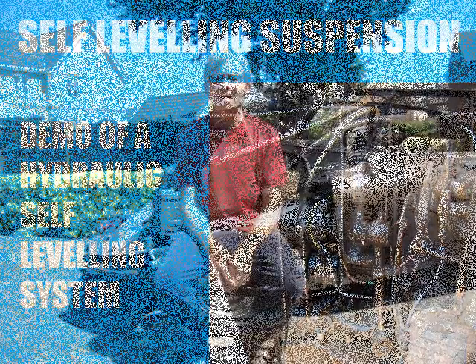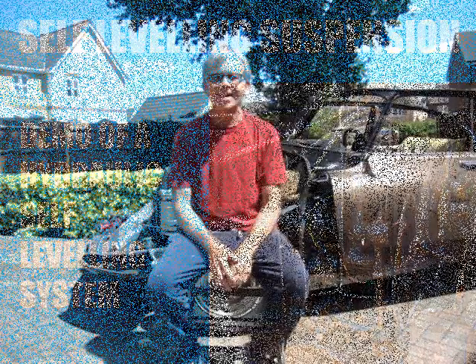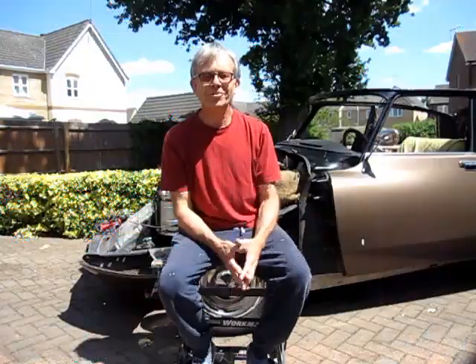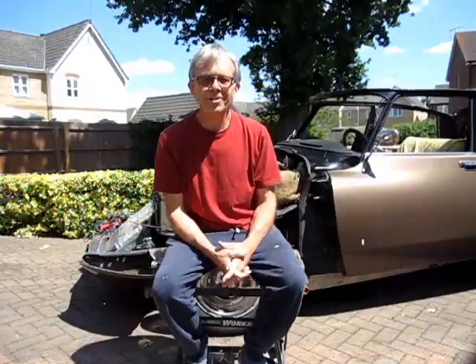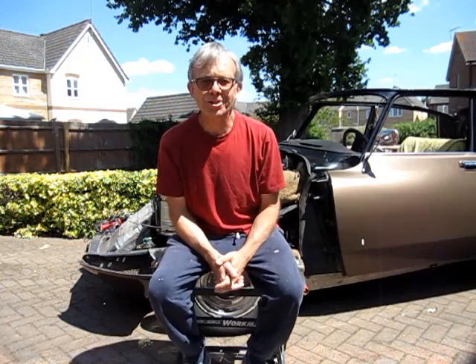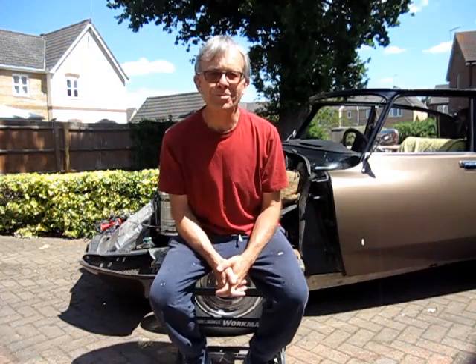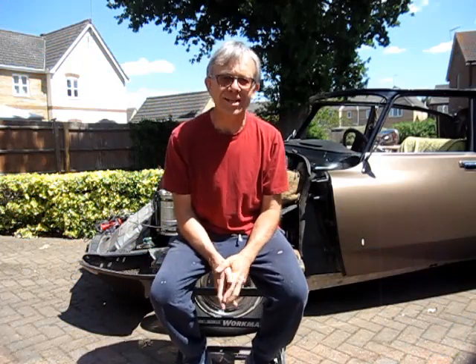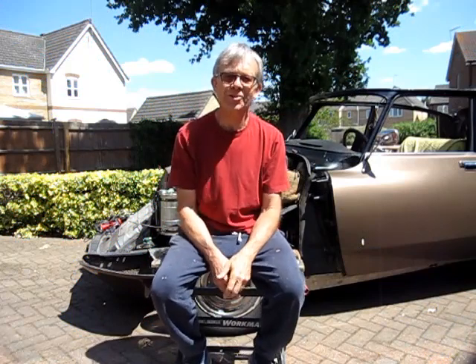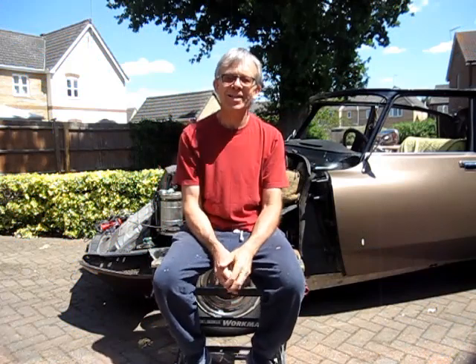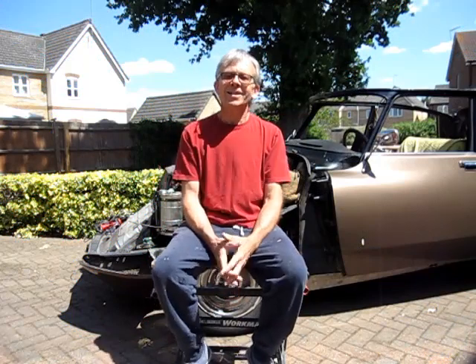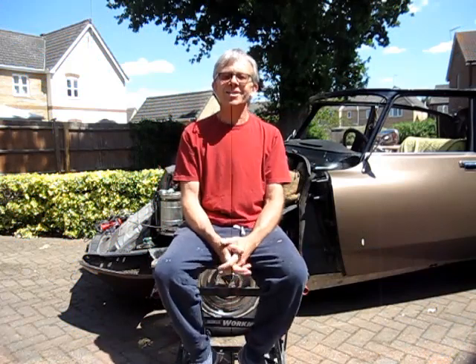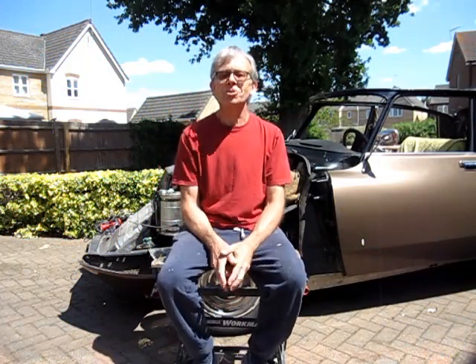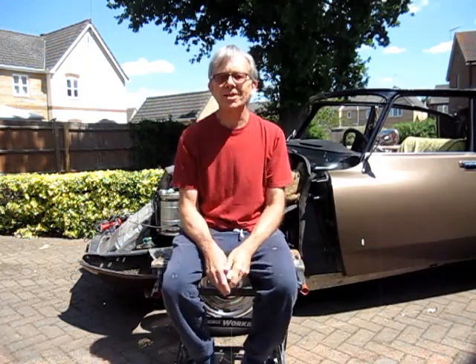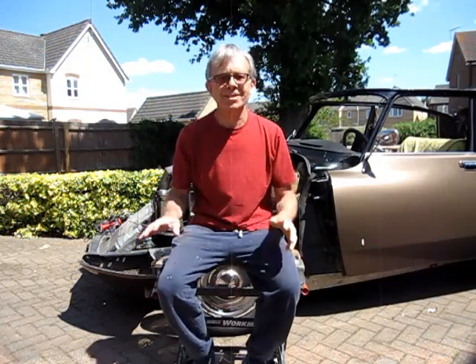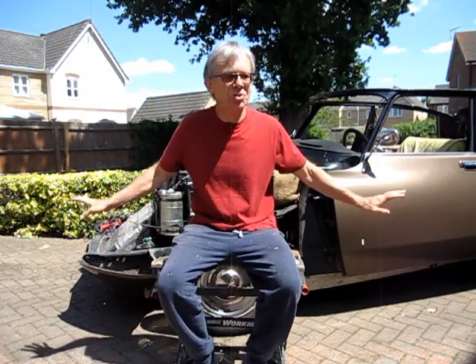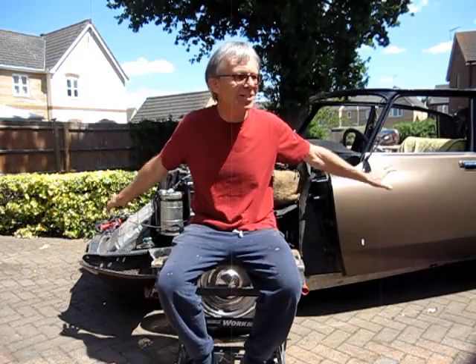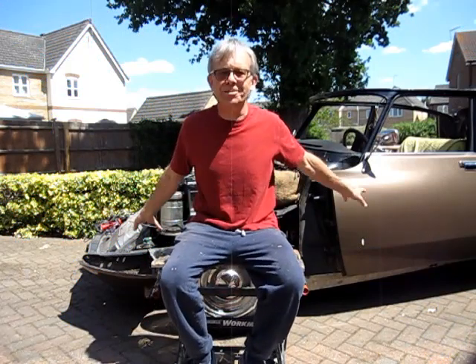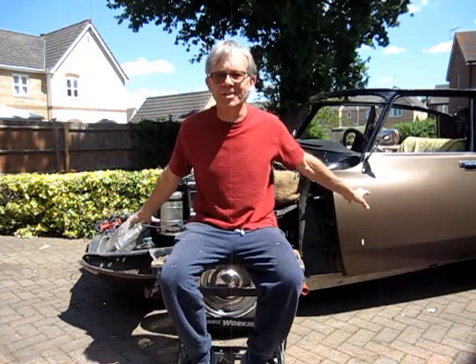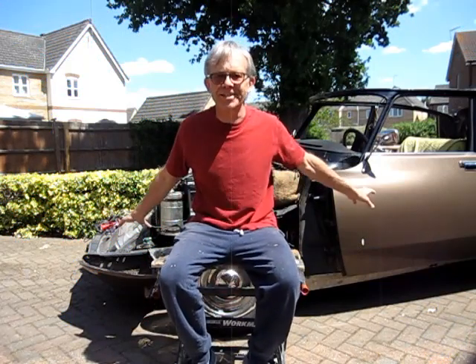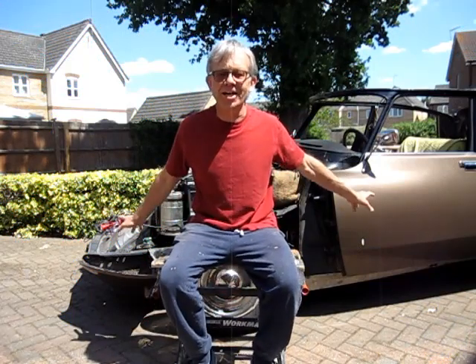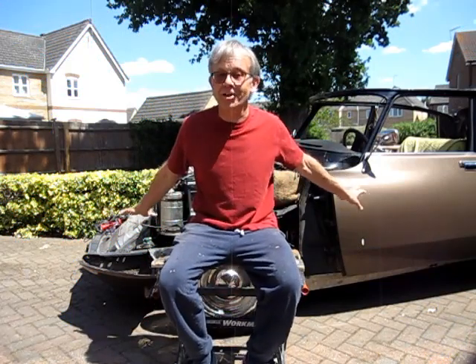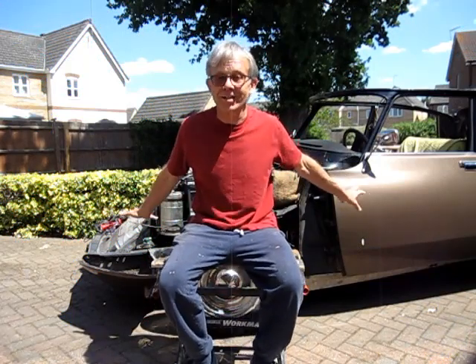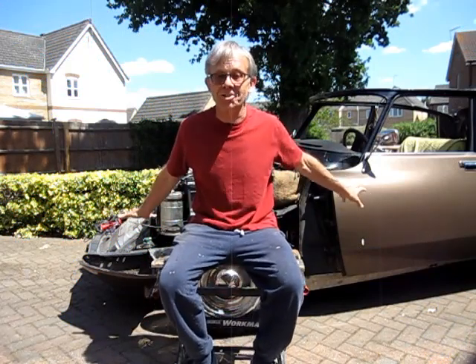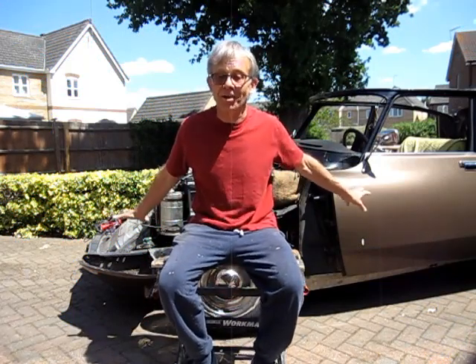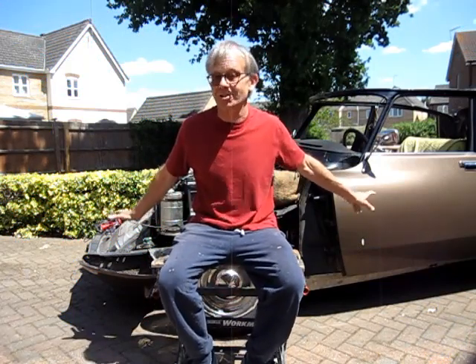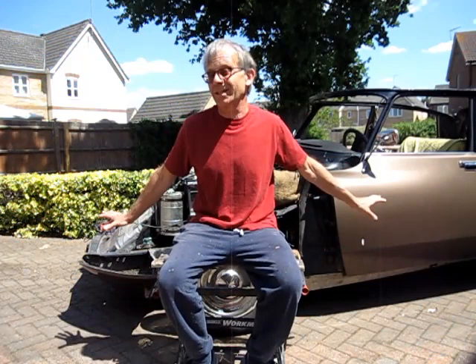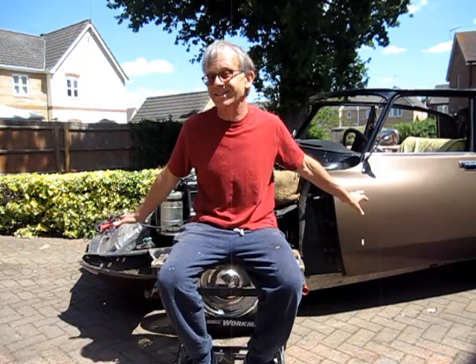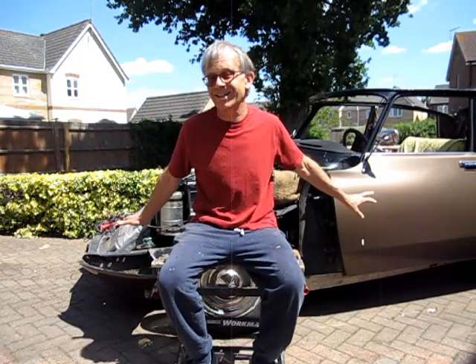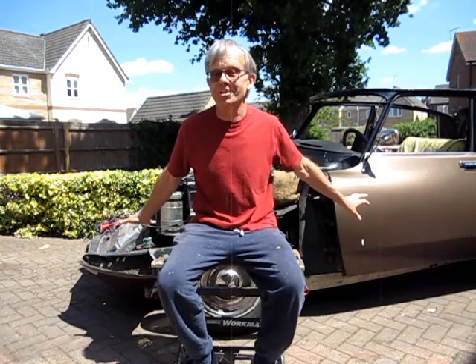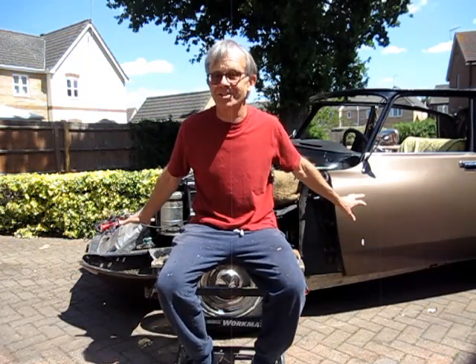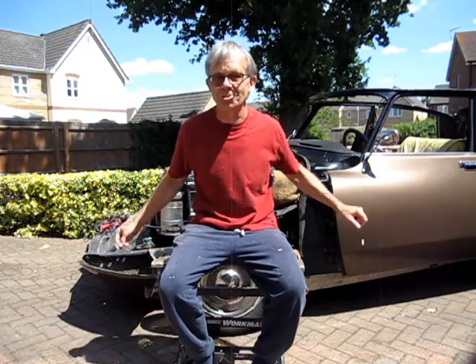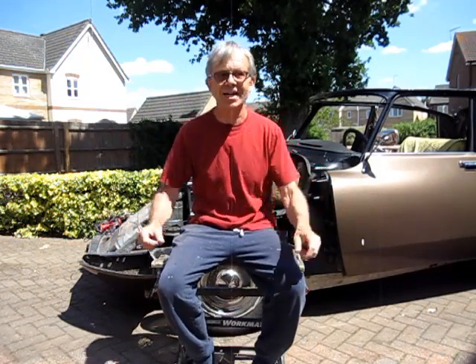Hey everyone, welcome to my channel. Today I'm going to run a quick demonstration of the self-leveling suspension on my classic car, which is the Citroën DS.